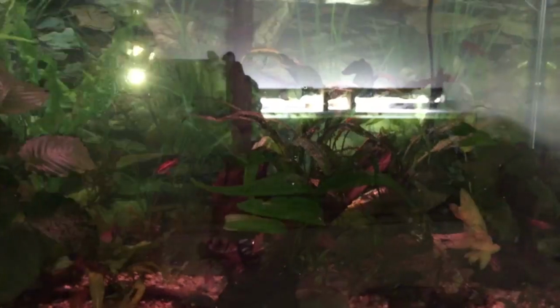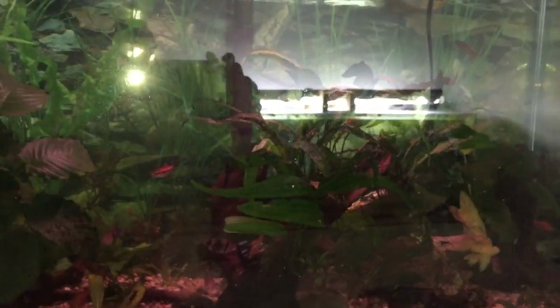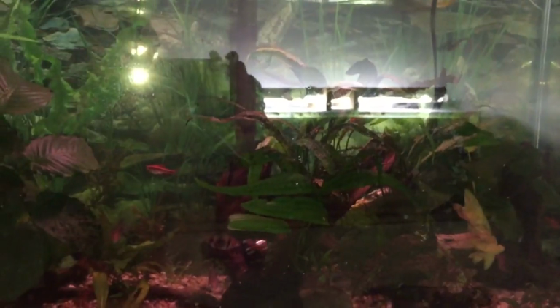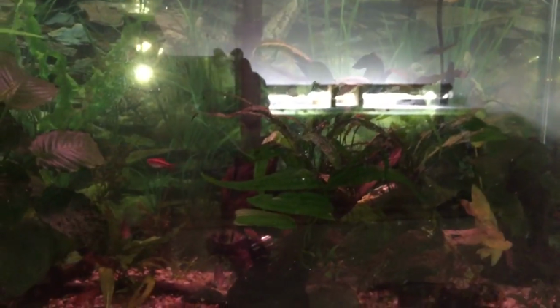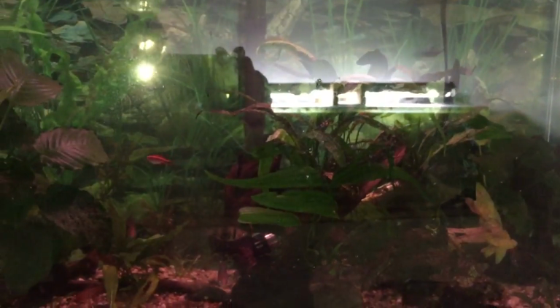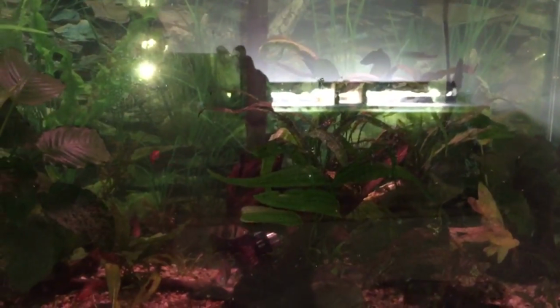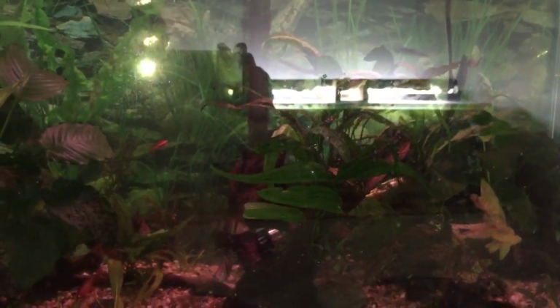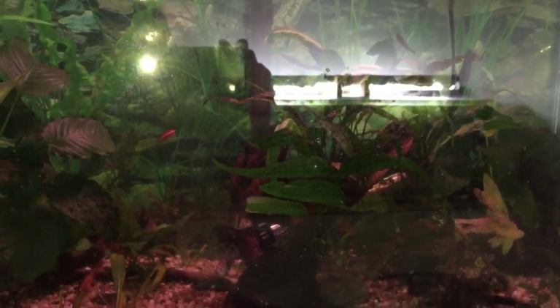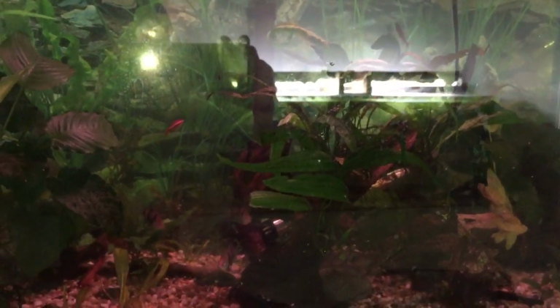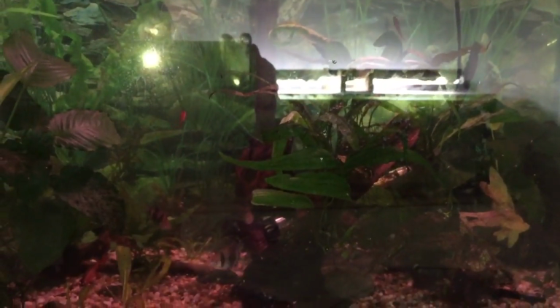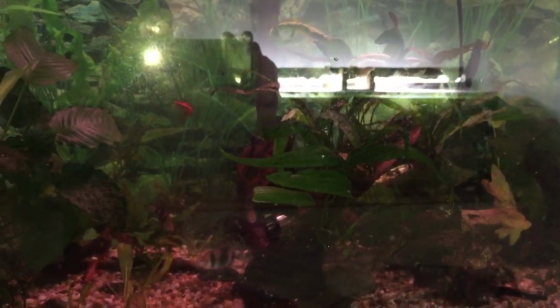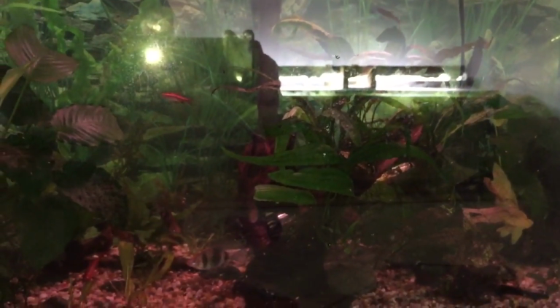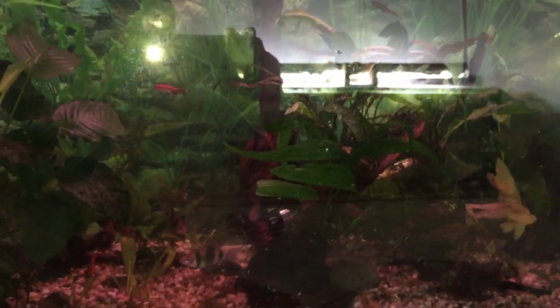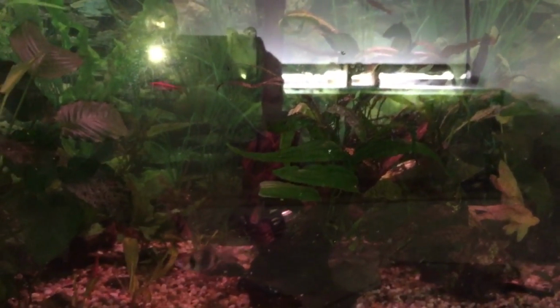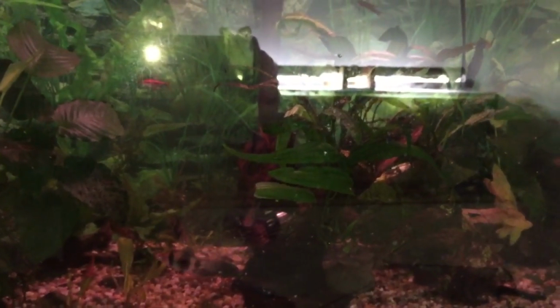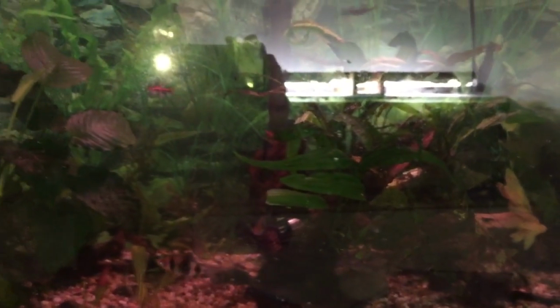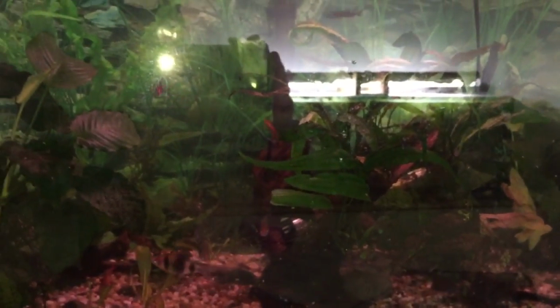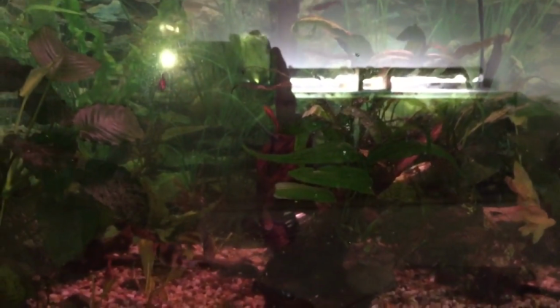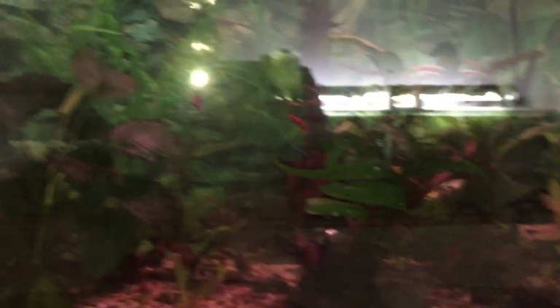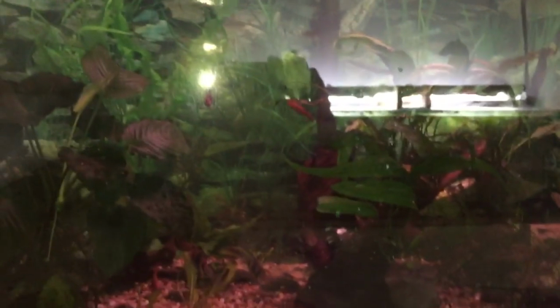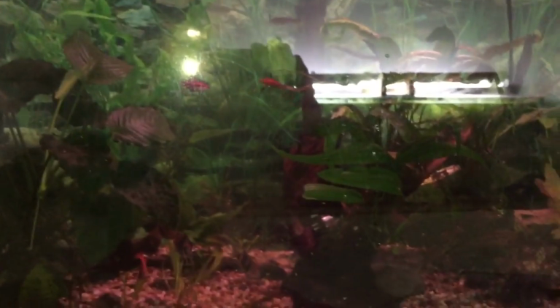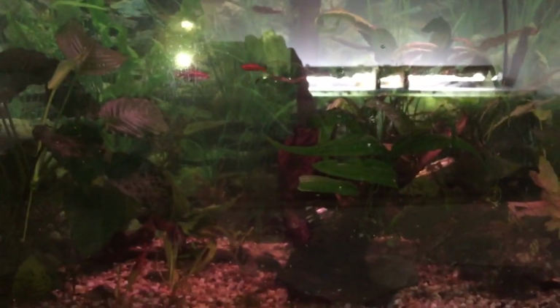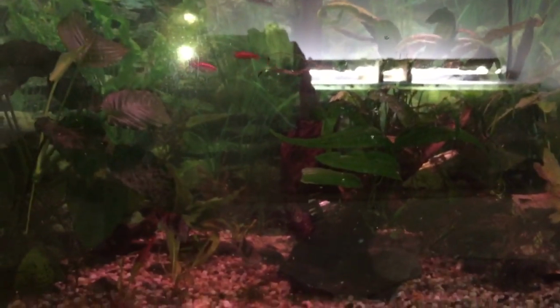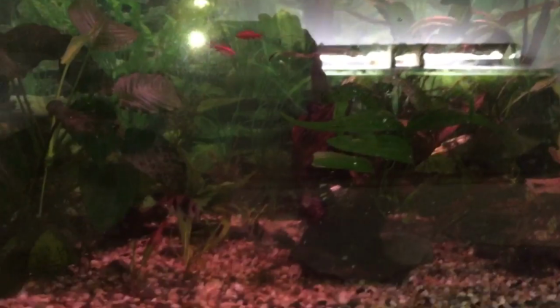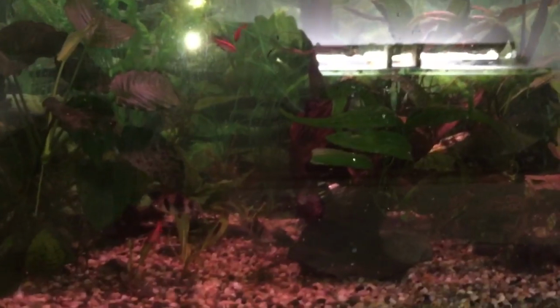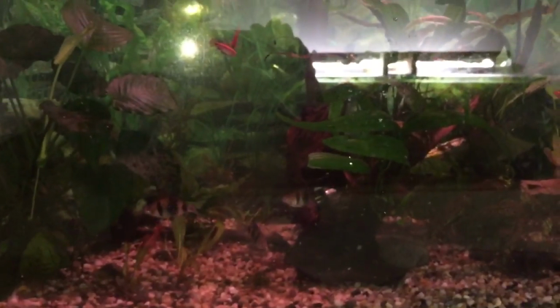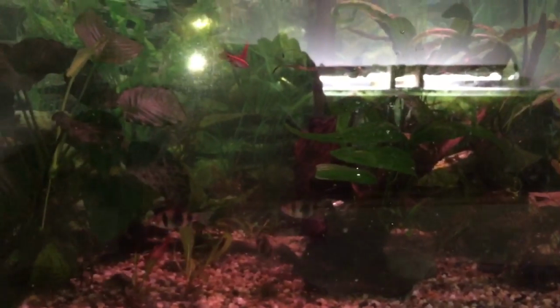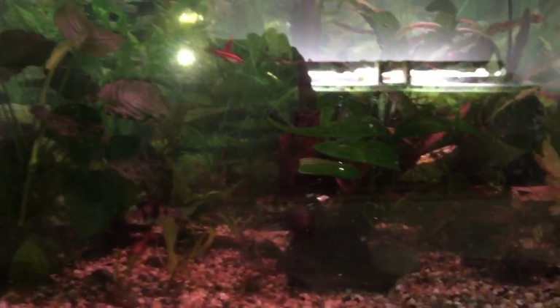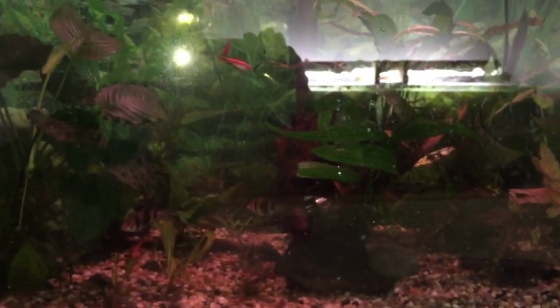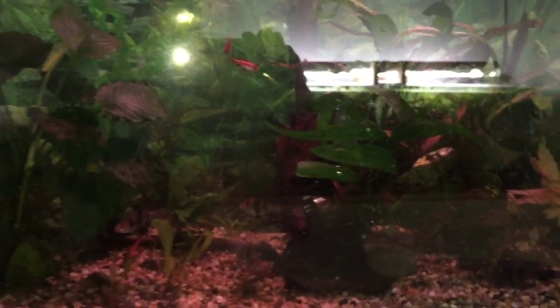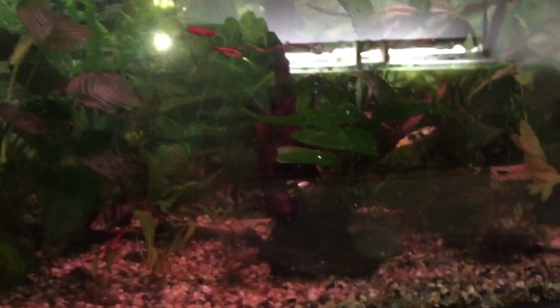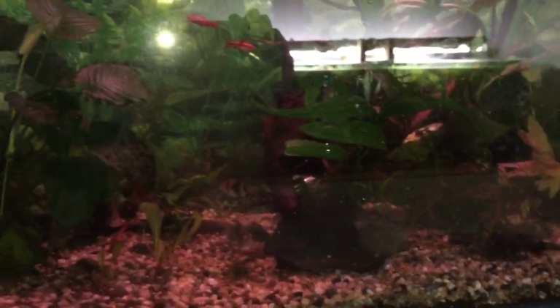Alright, hello YouTube and YouTube subscribers. Today I'm going to bring you a quick update on the 50-gallon tank.